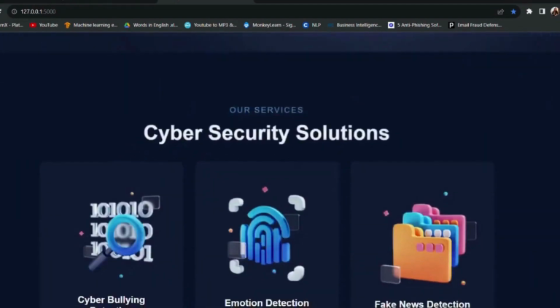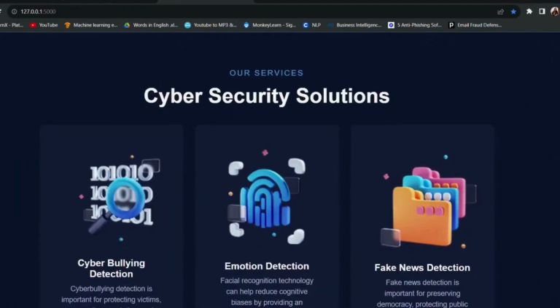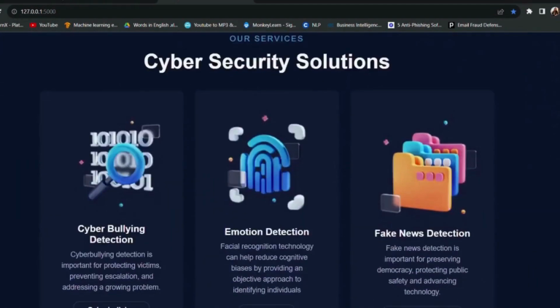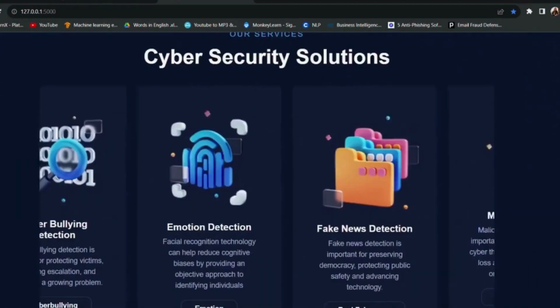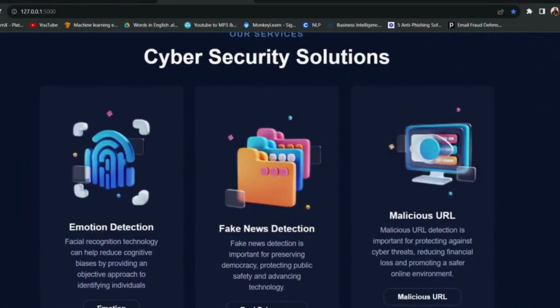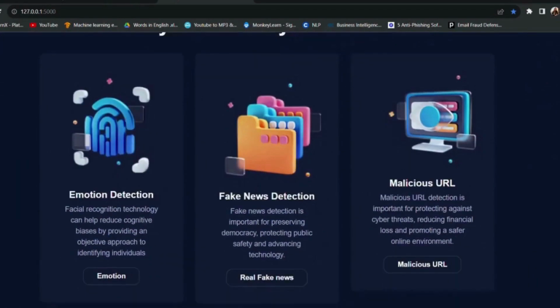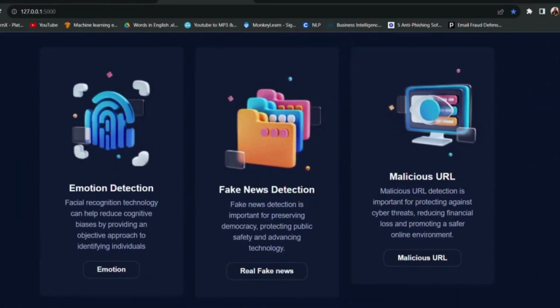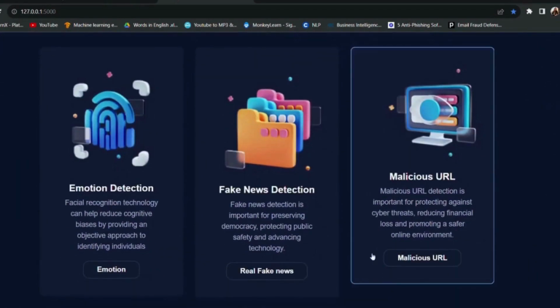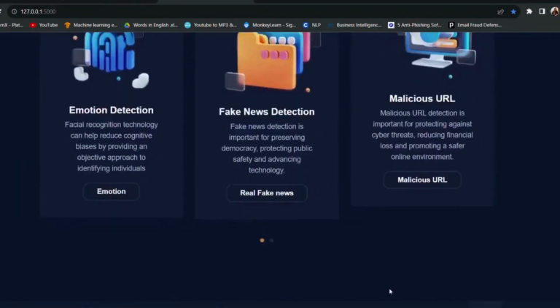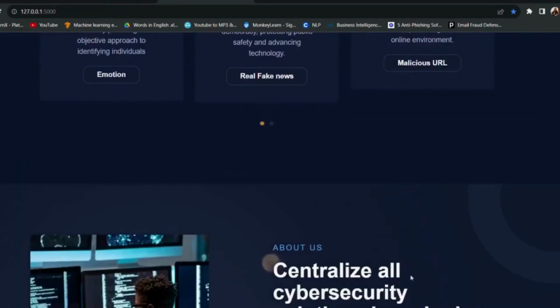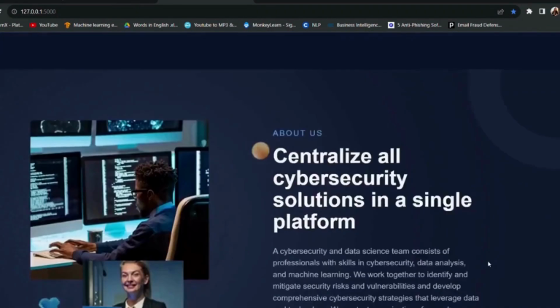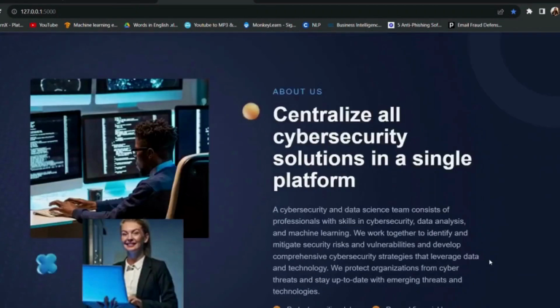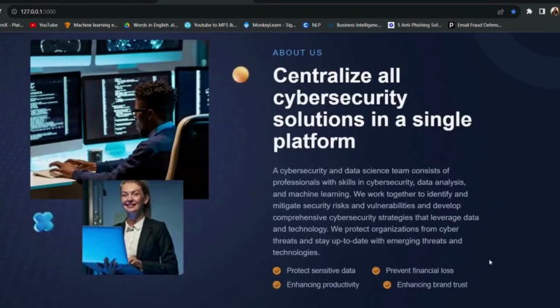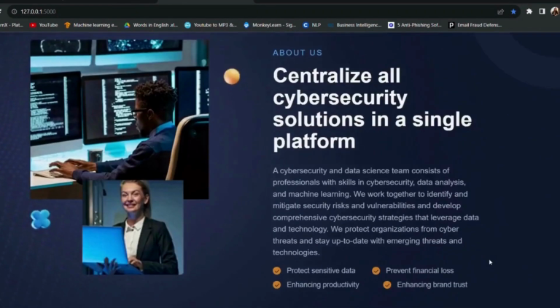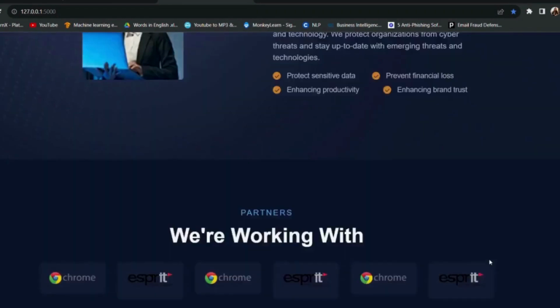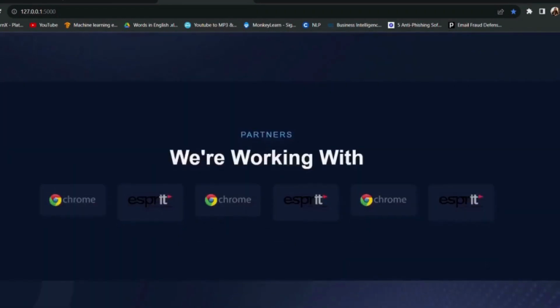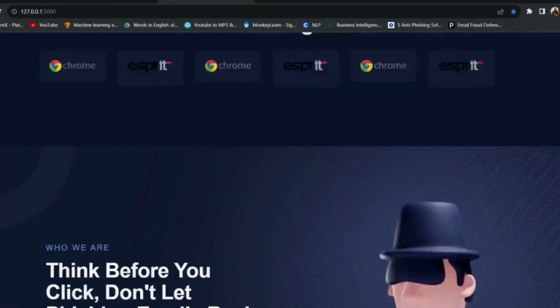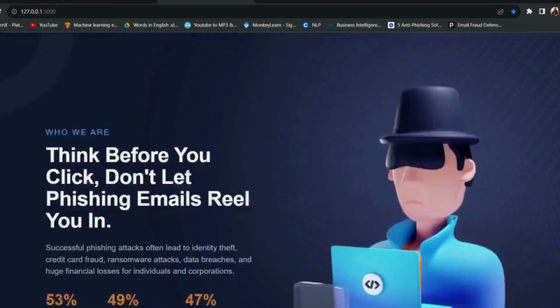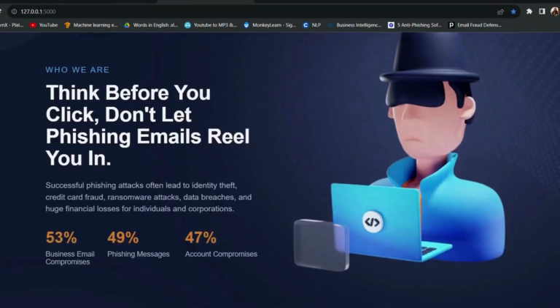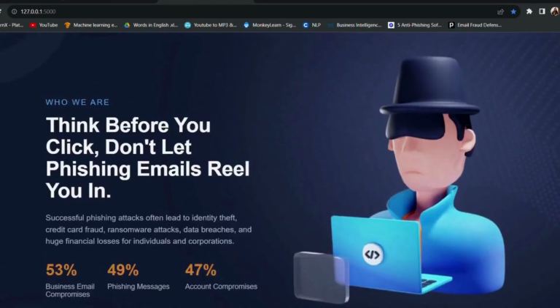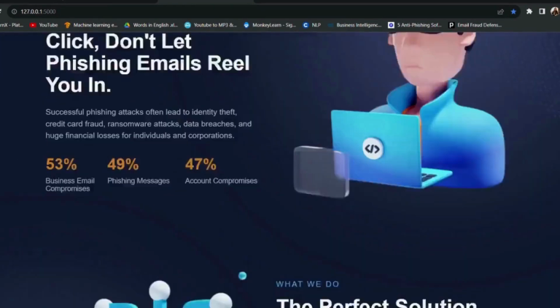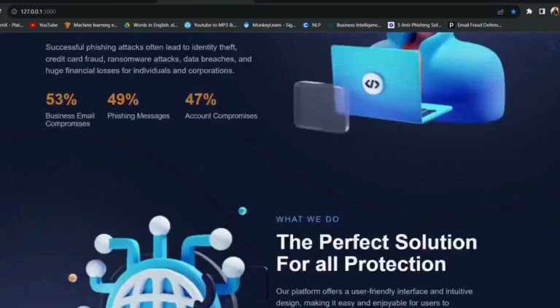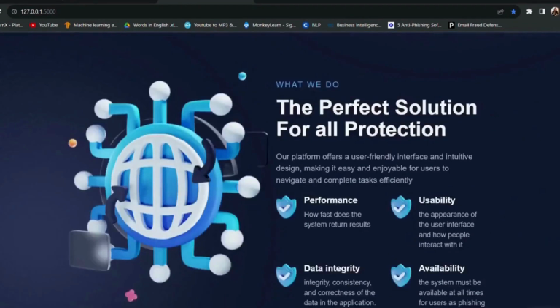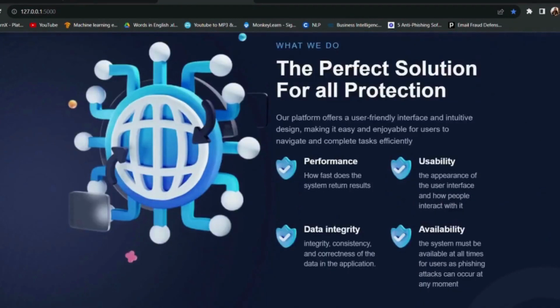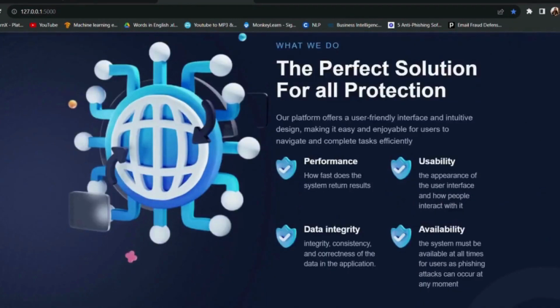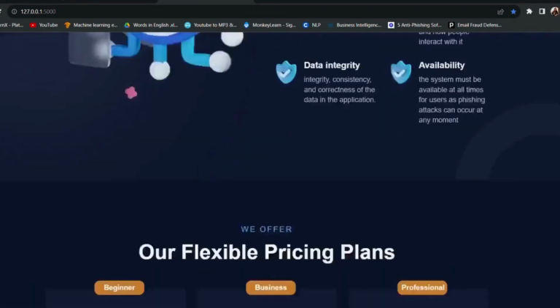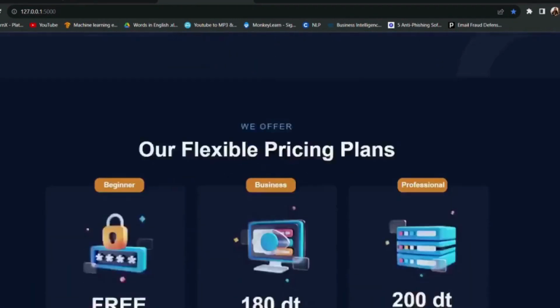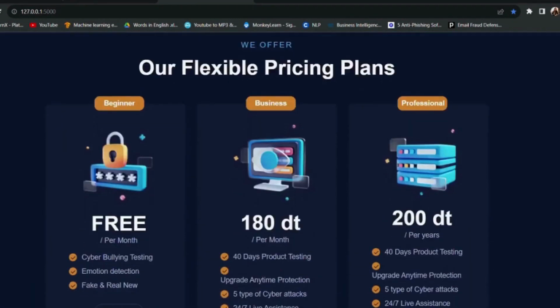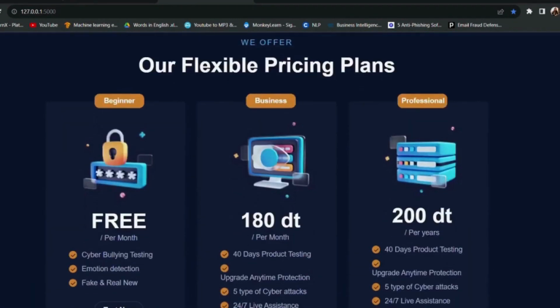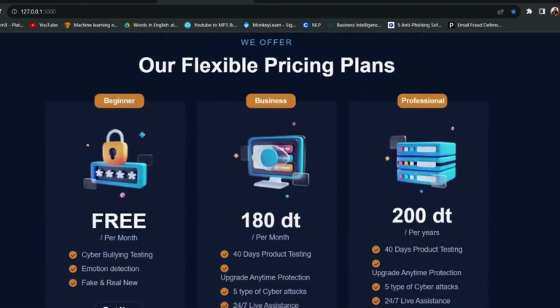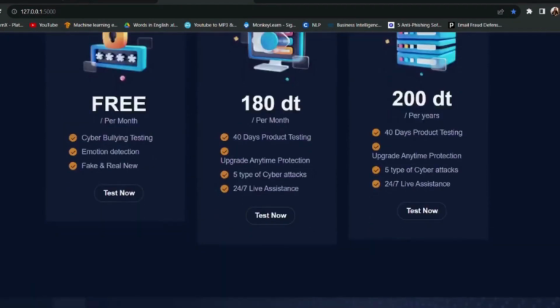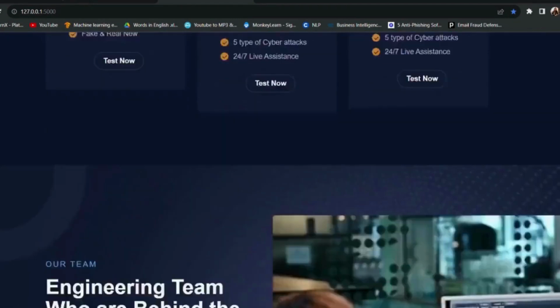Welcome to the SciSecure website demo, where I will guide you through the exciting features and functionalities that make our platform a game changer in the cybersecurity industry.